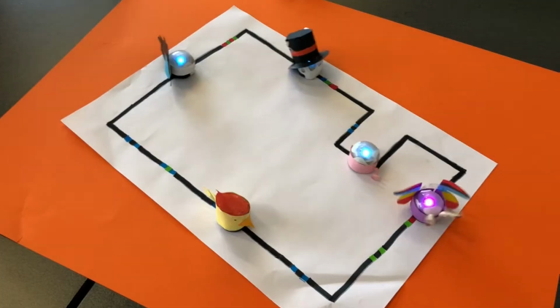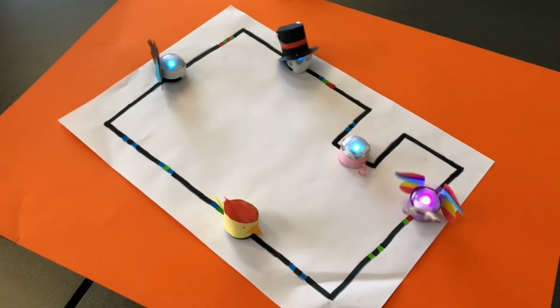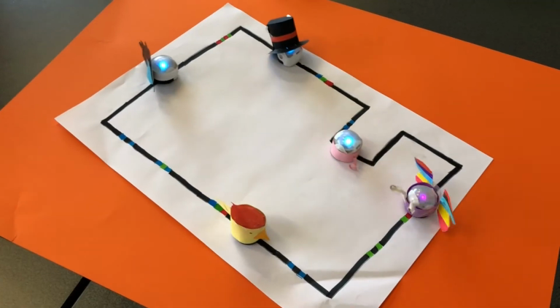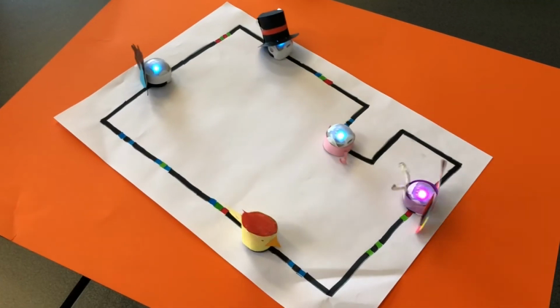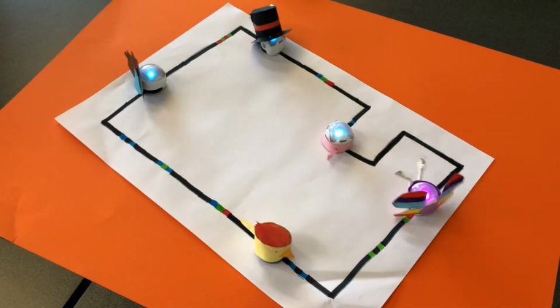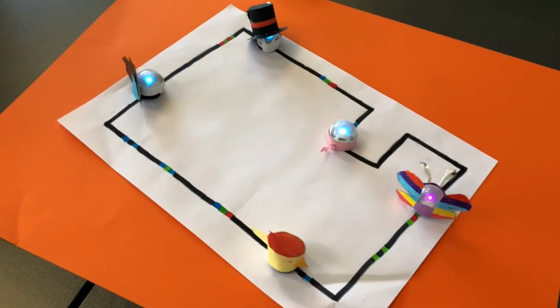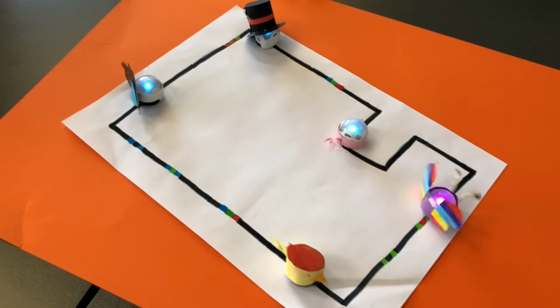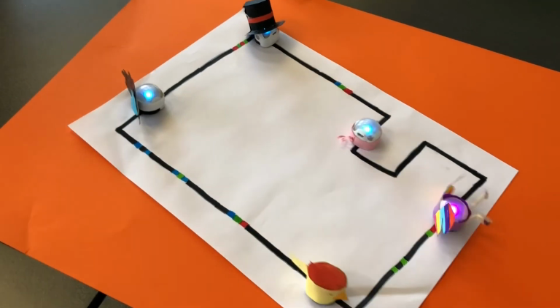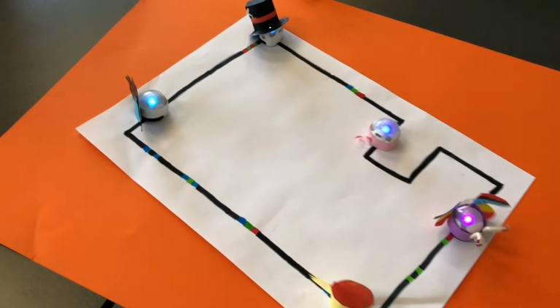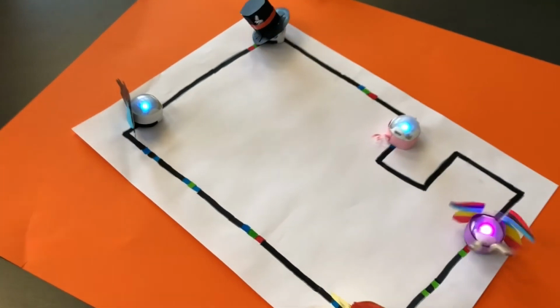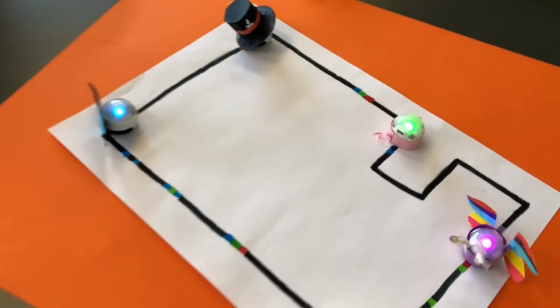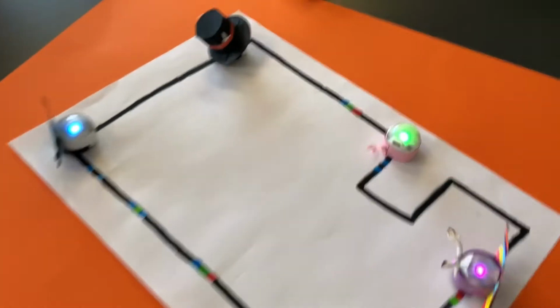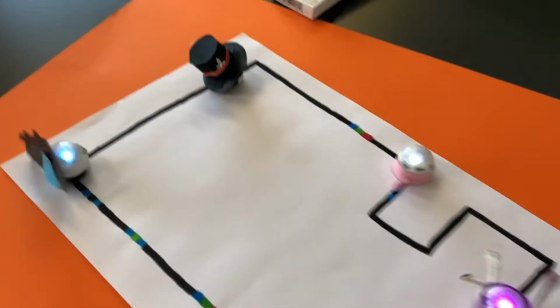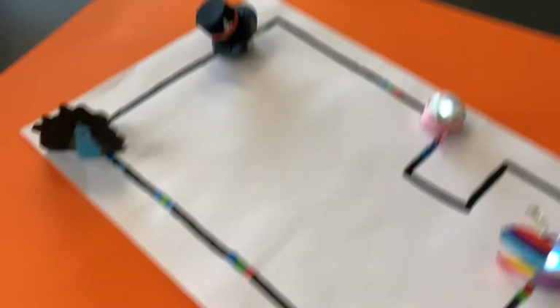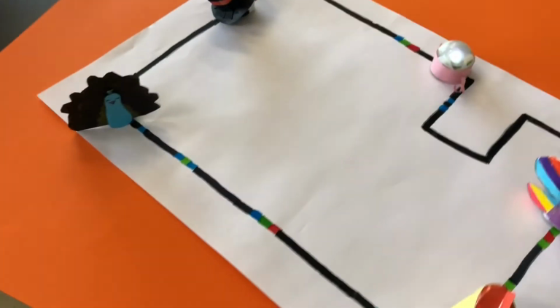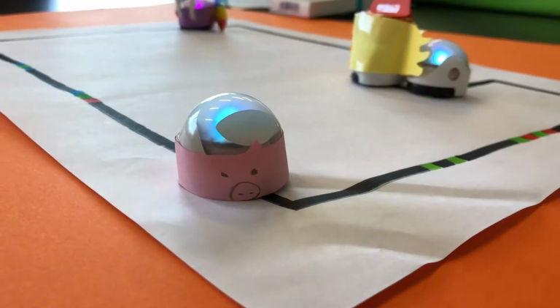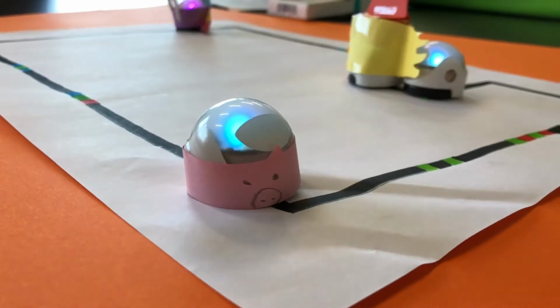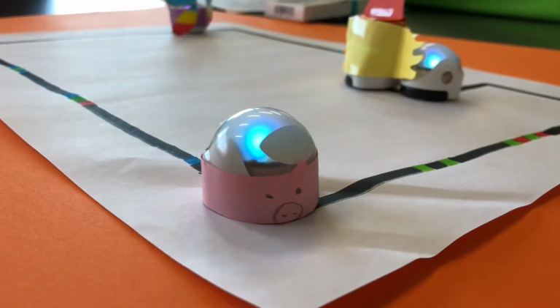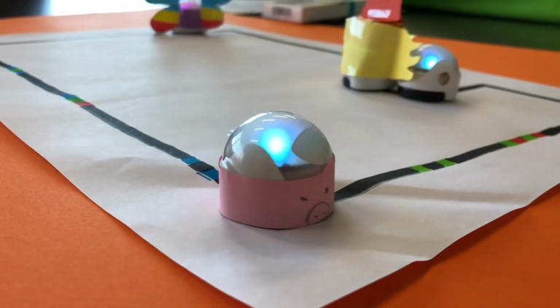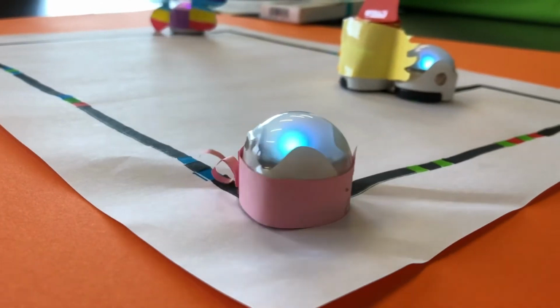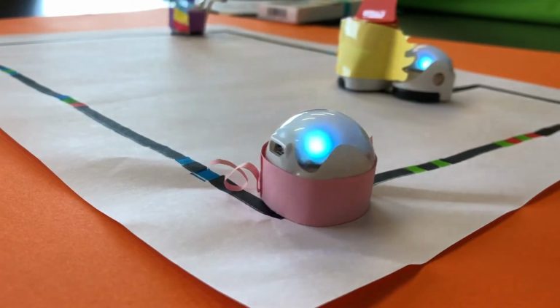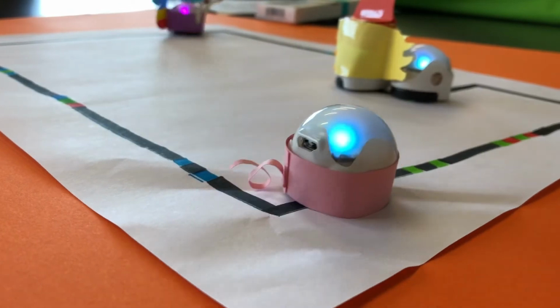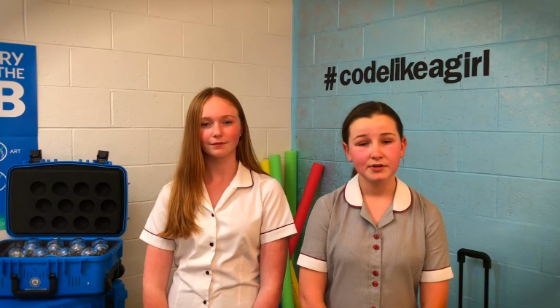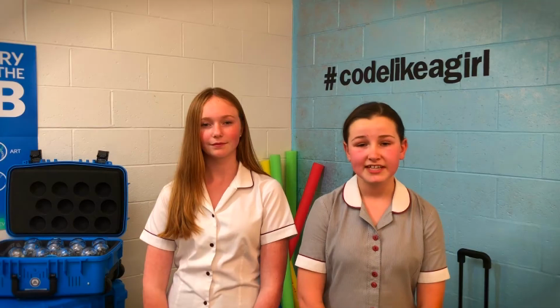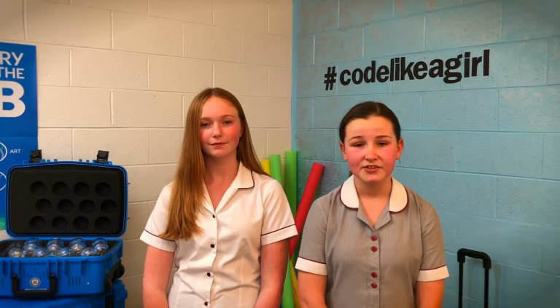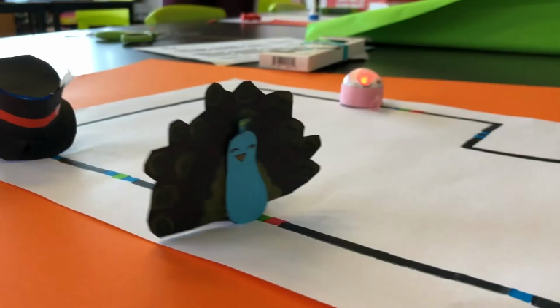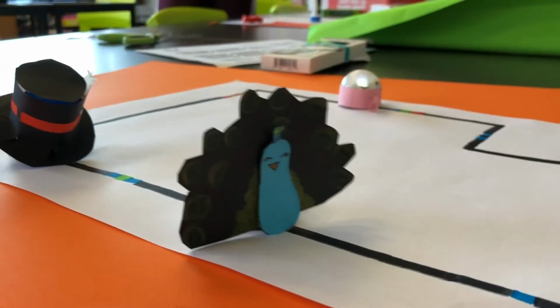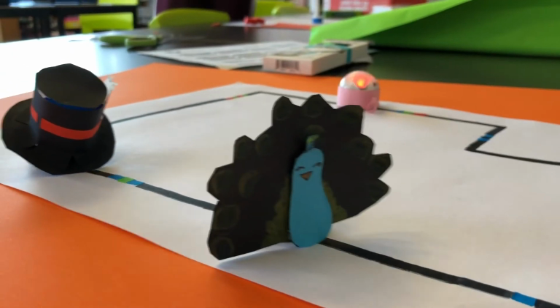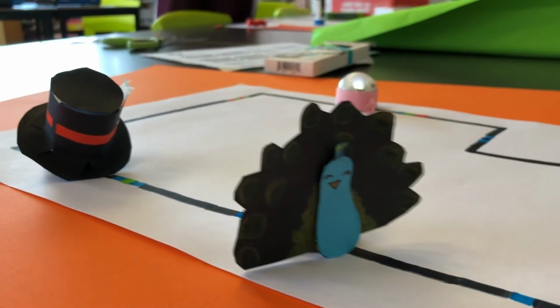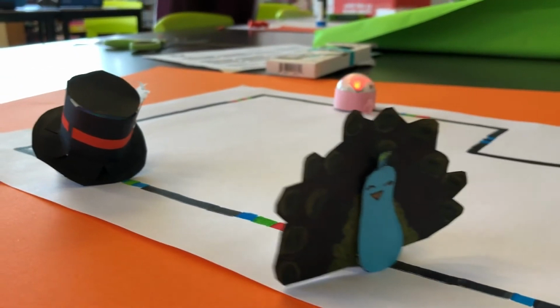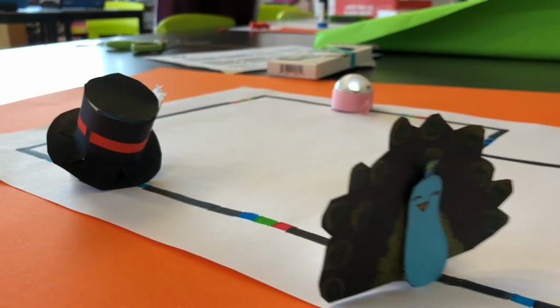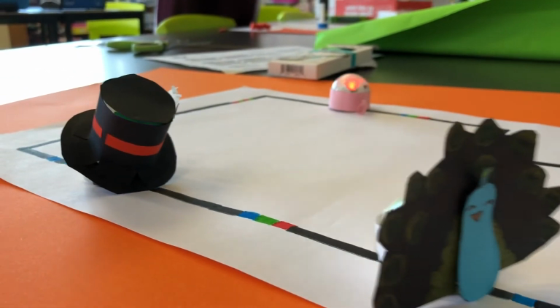Using a camera, film a video of your Ozobot in their fancy costumes with your footage. Put together a two to three minute long video.